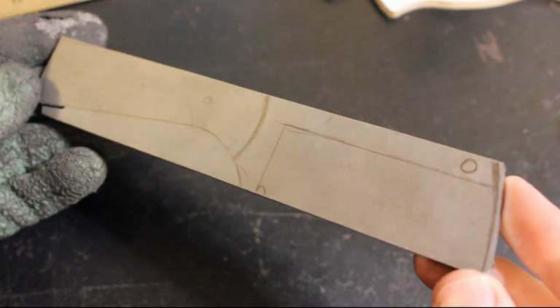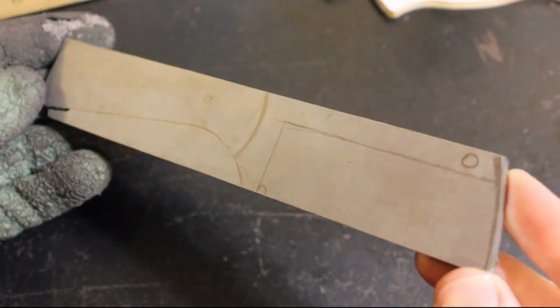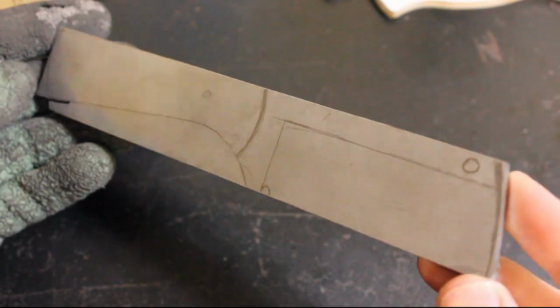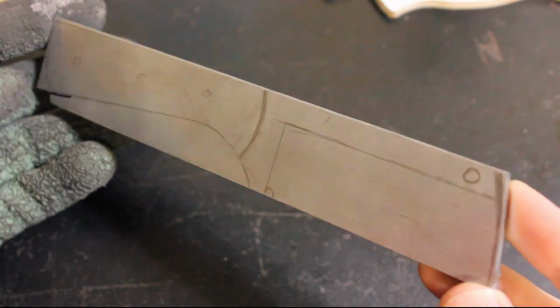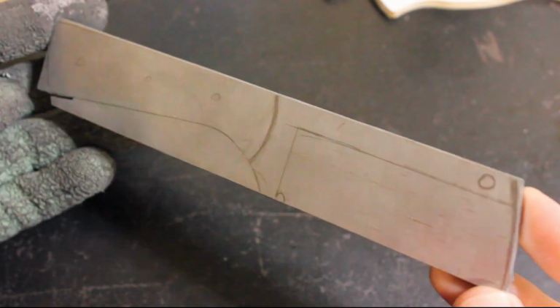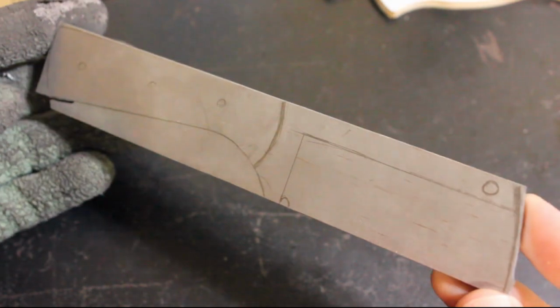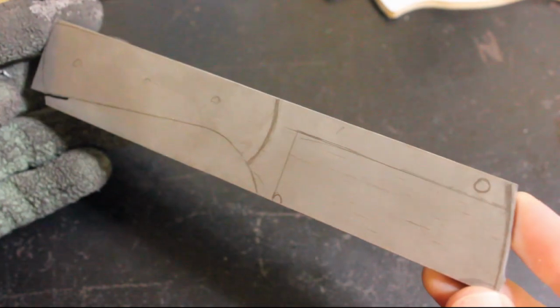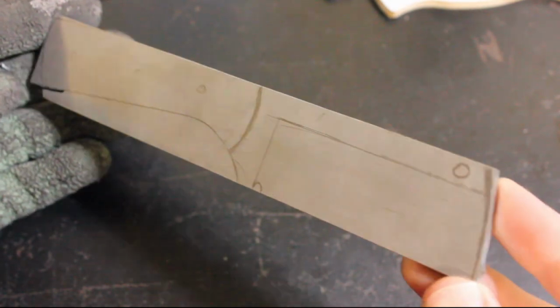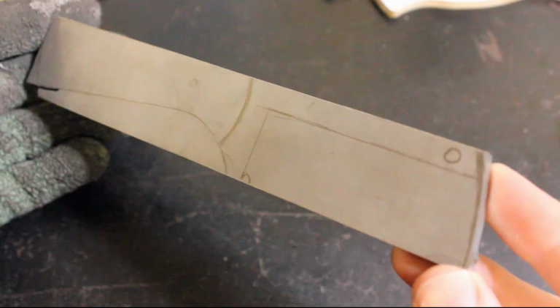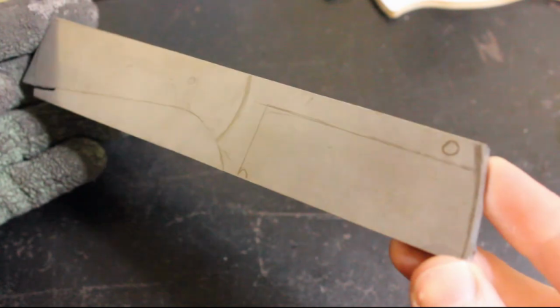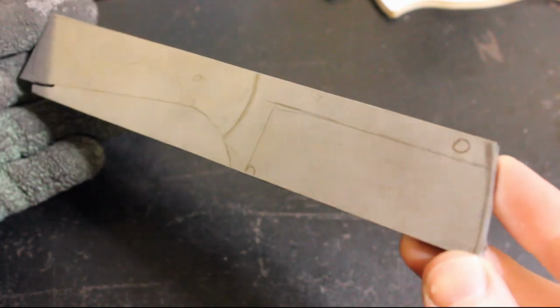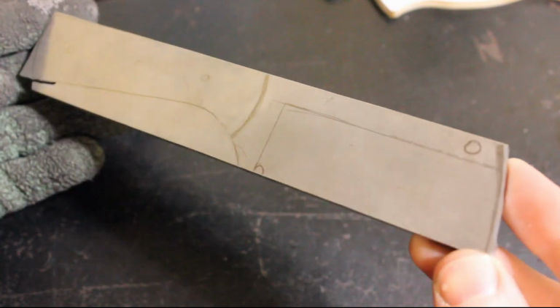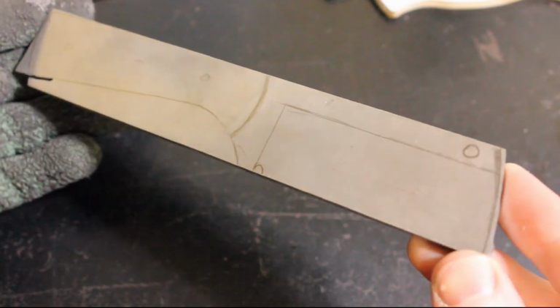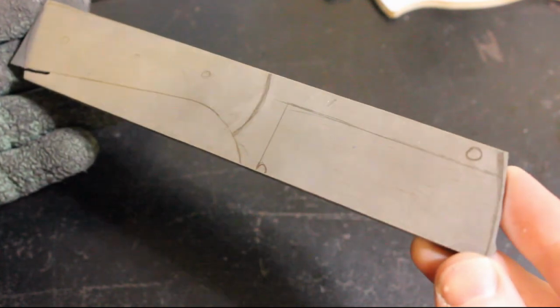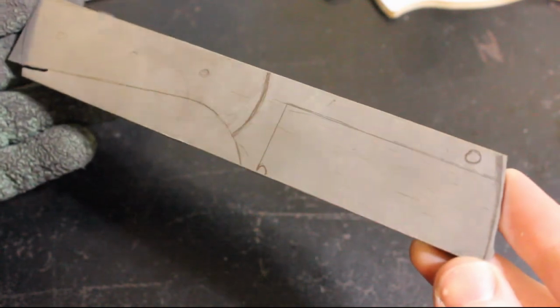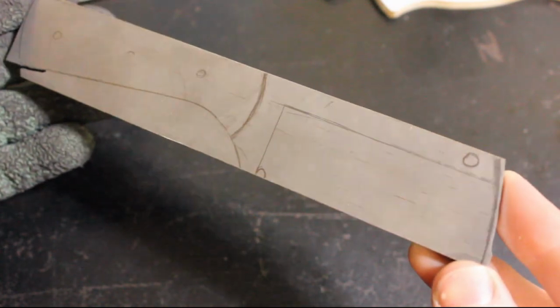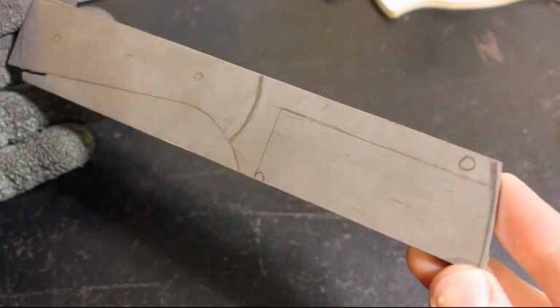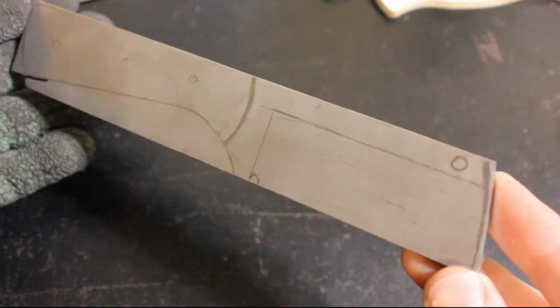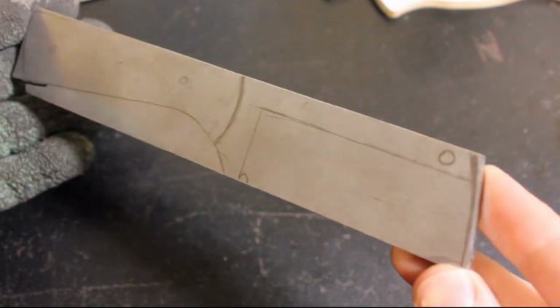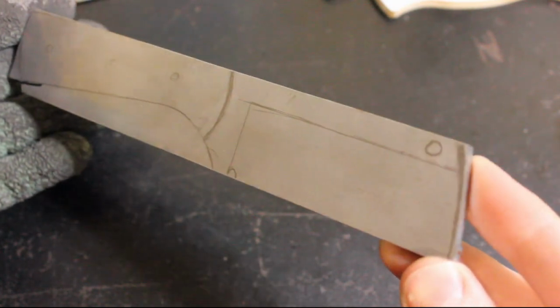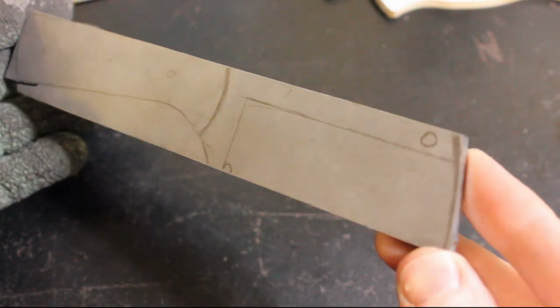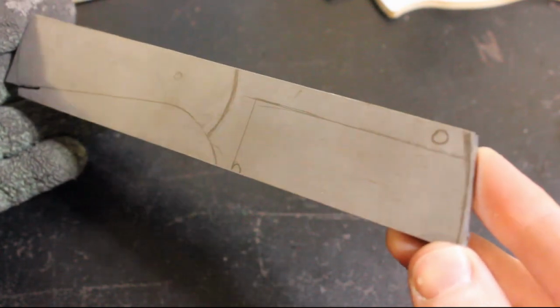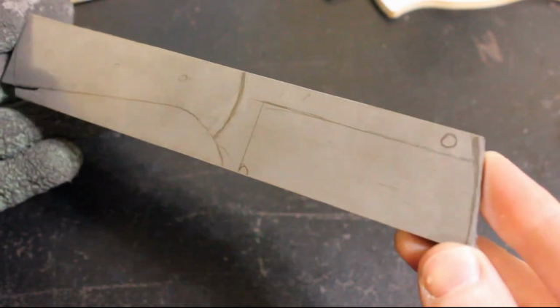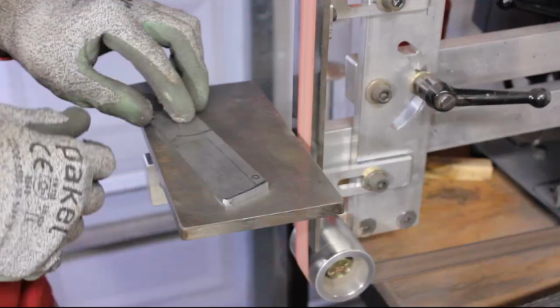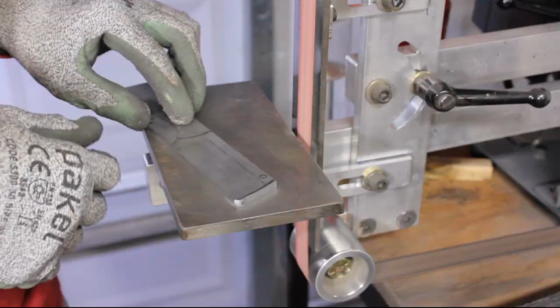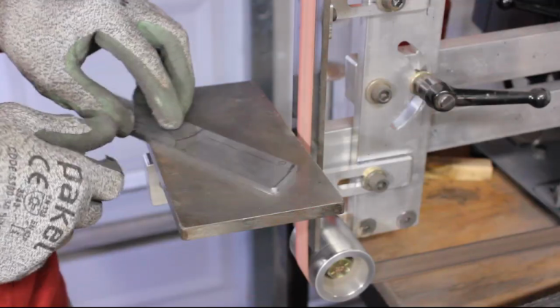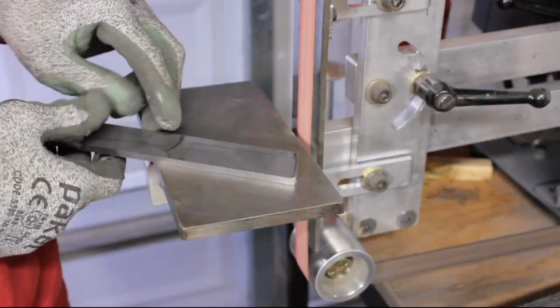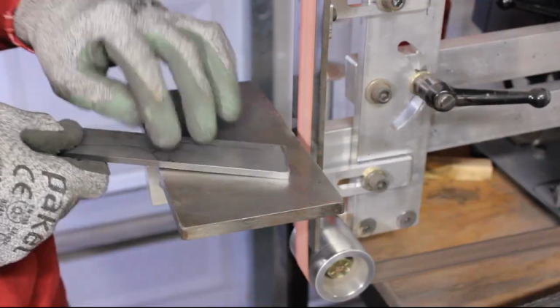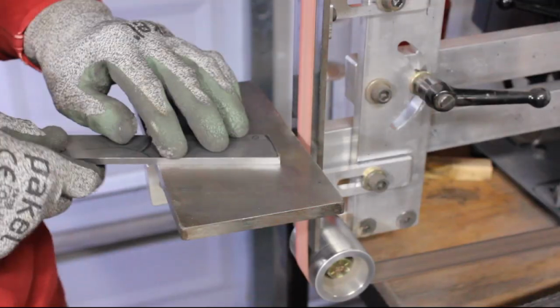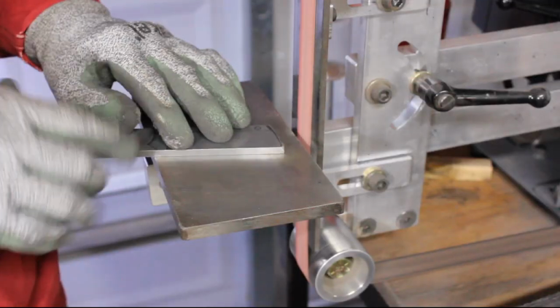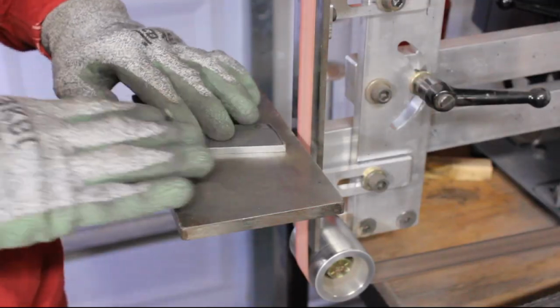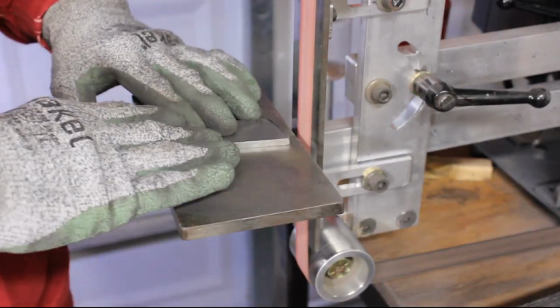Welcome back to the Keaton Knife Shop. Today we're going to do a commentary video on a cleaver knife build.